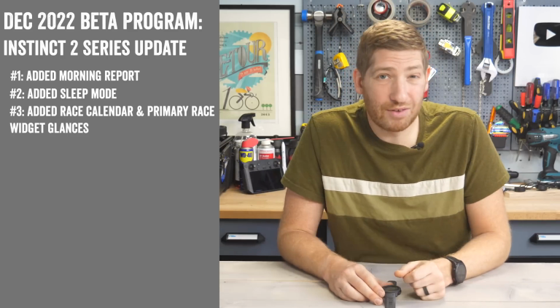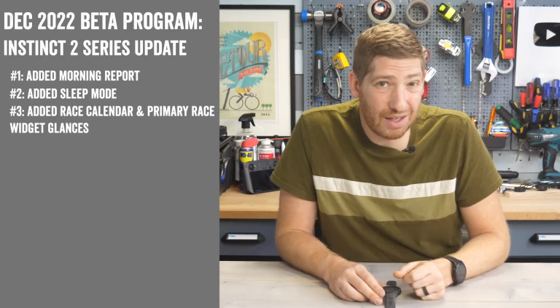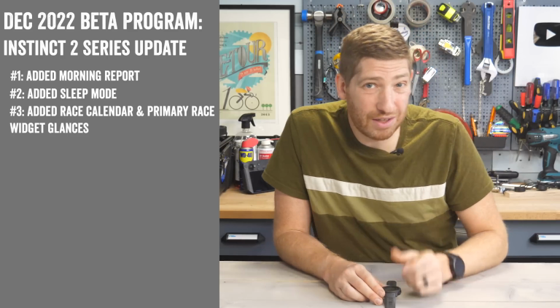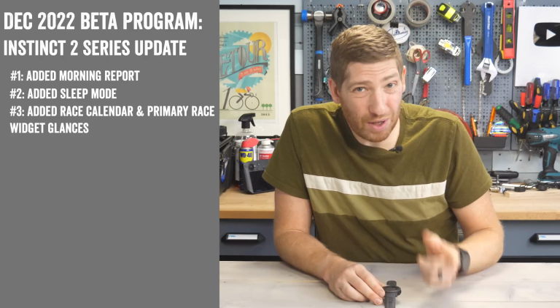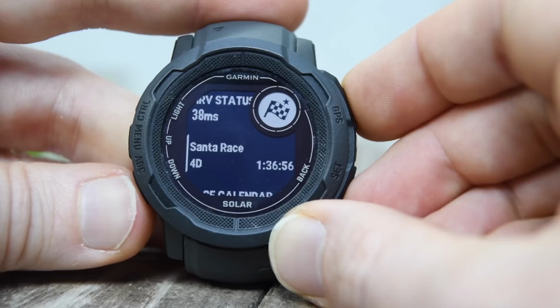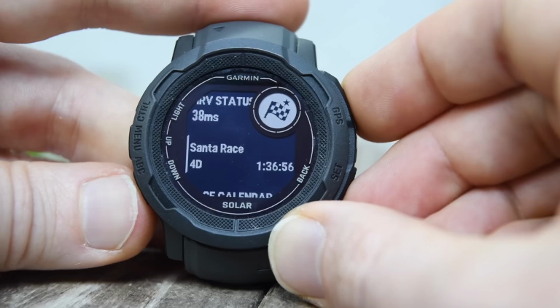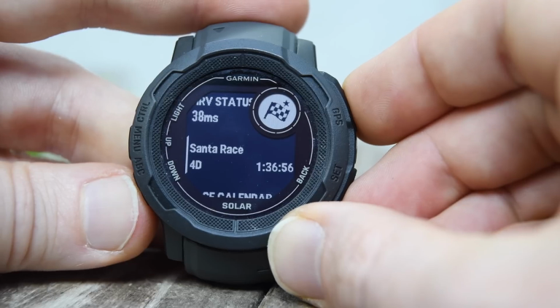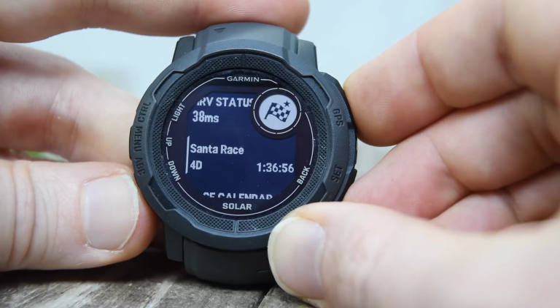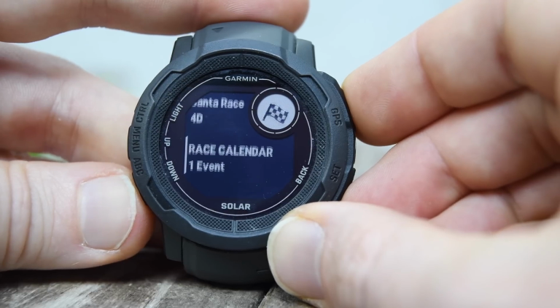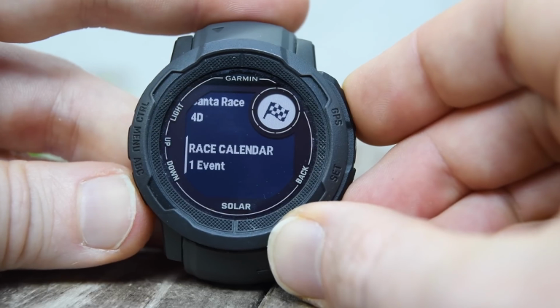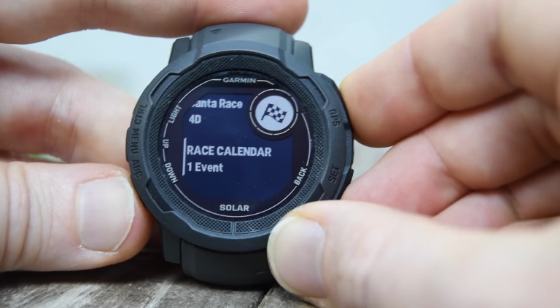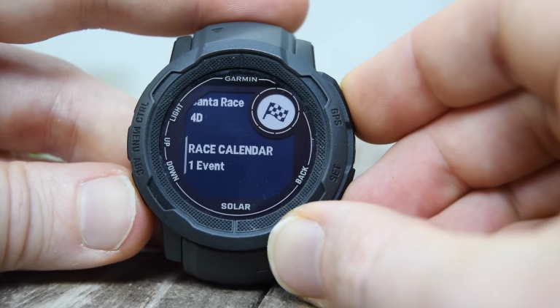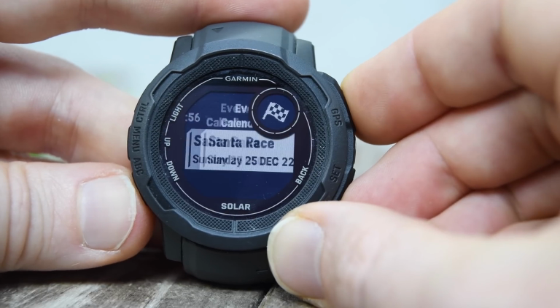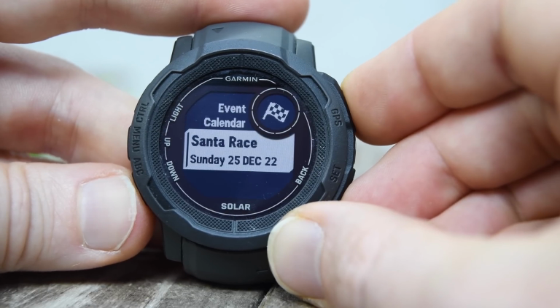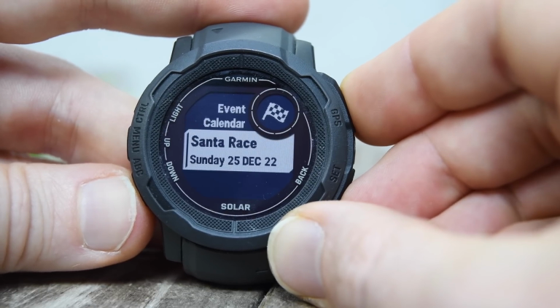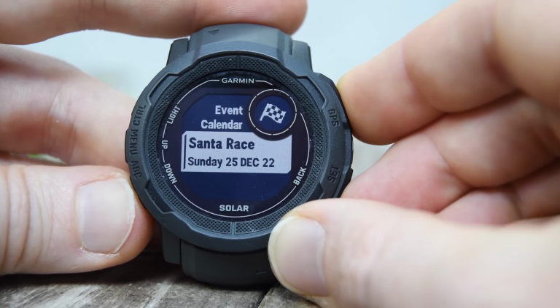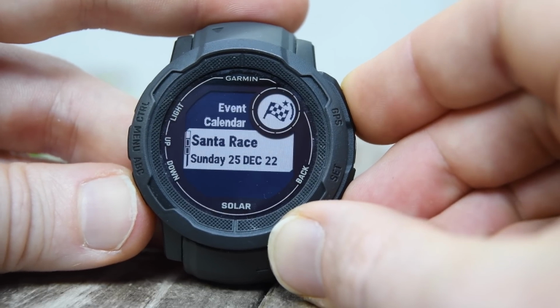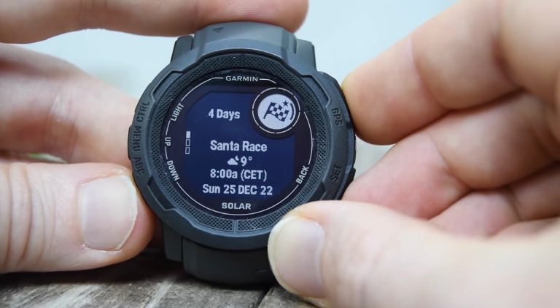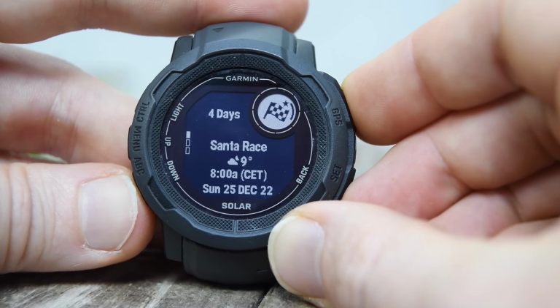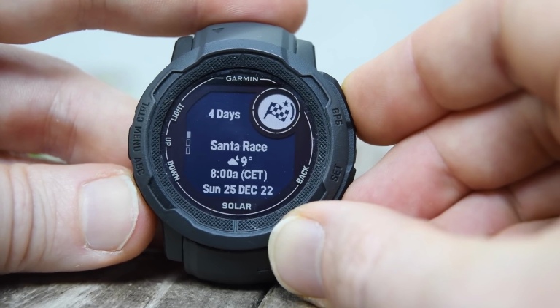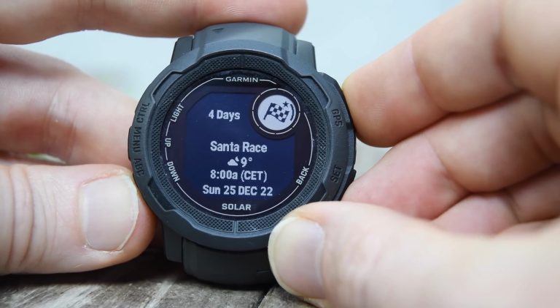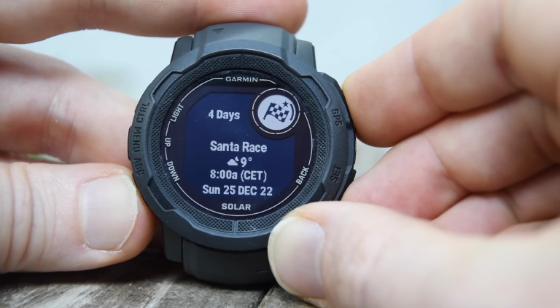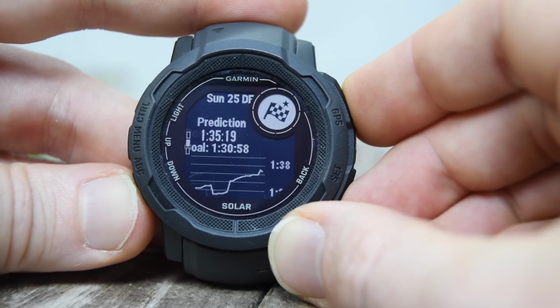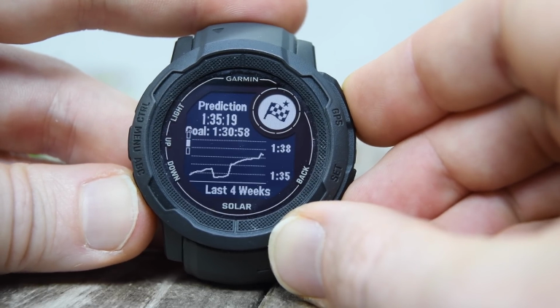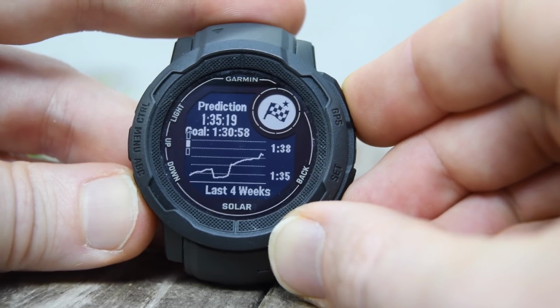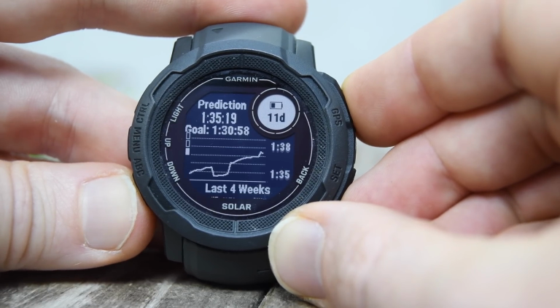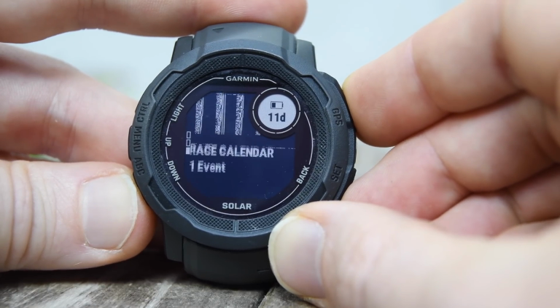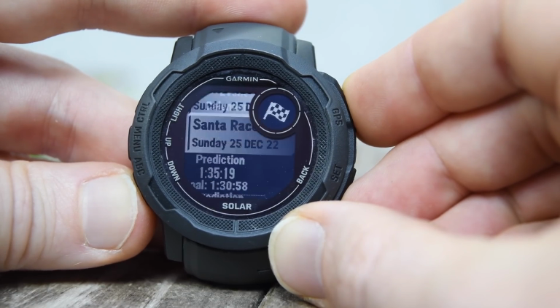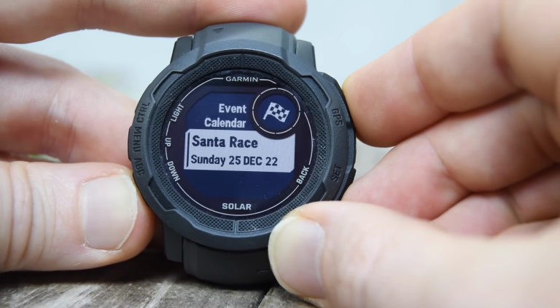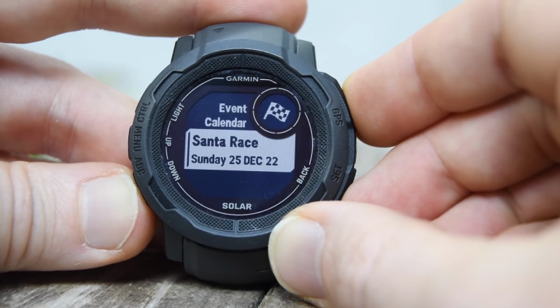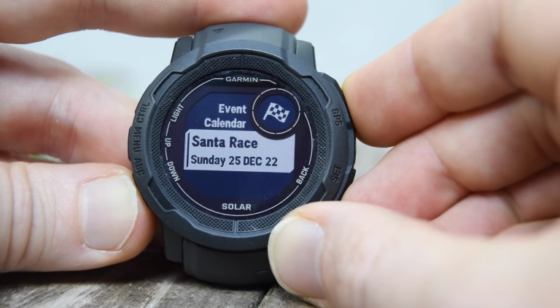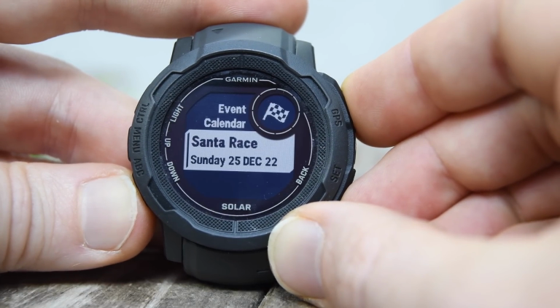After that, they've added the race calendar widget glance and the primary widget glance — both things that have been around on other watches. And then they've added wrist-based running power, which is the big one.